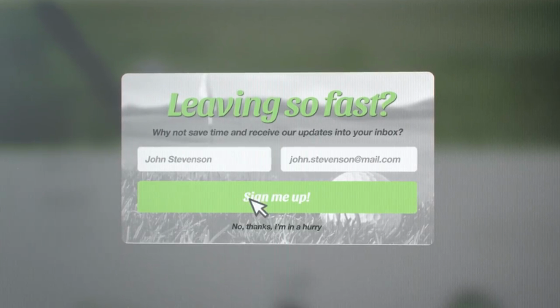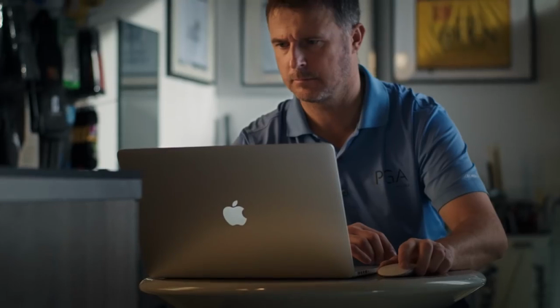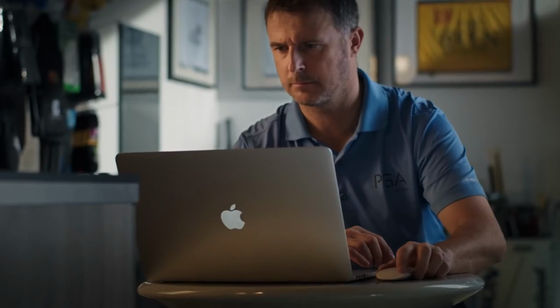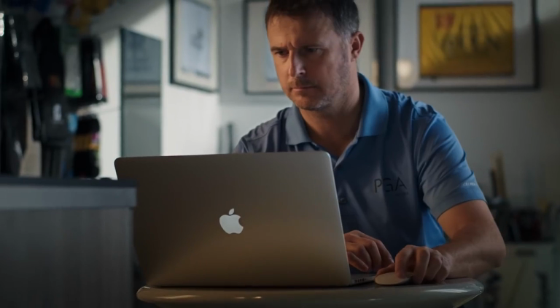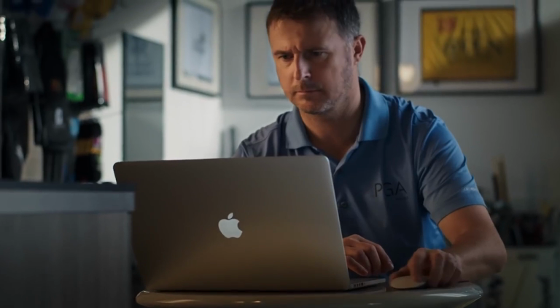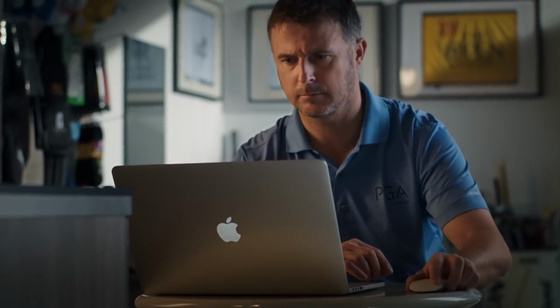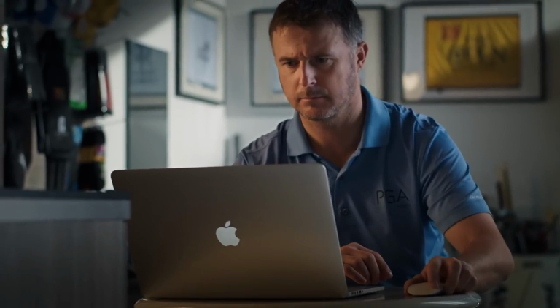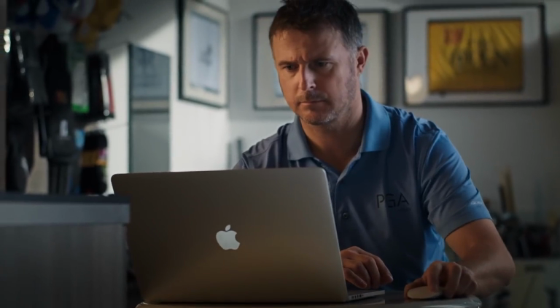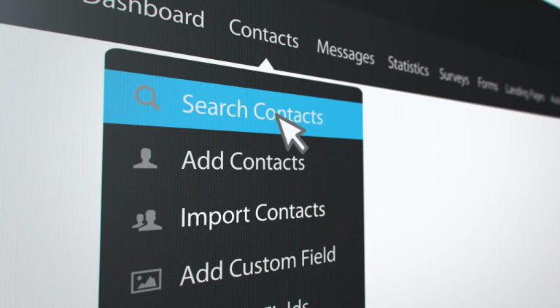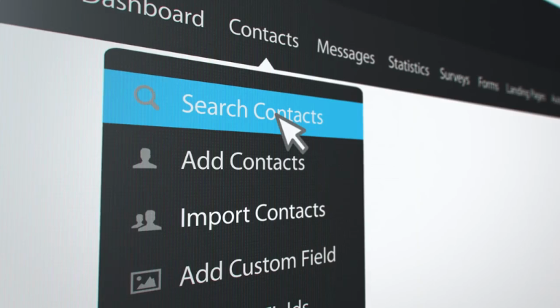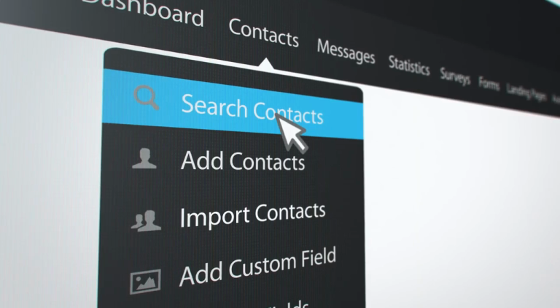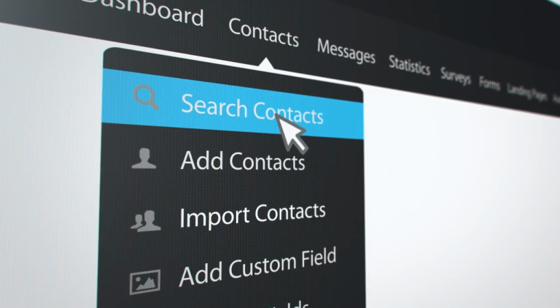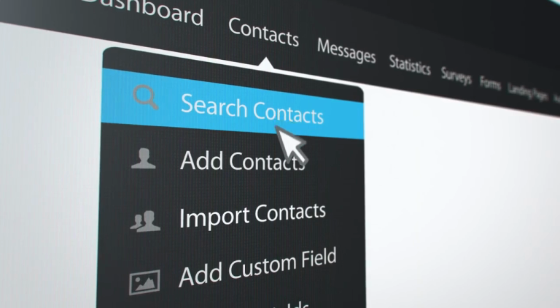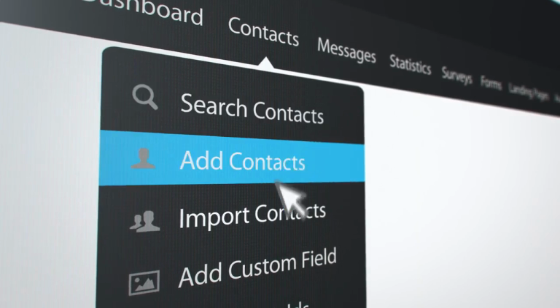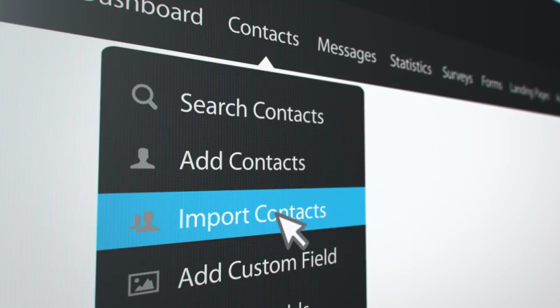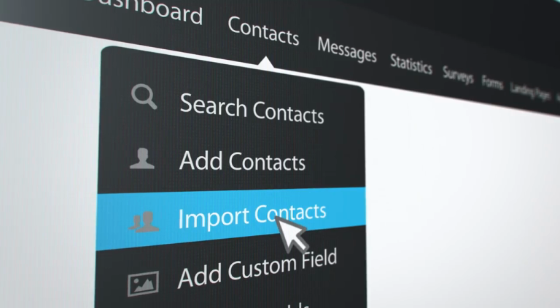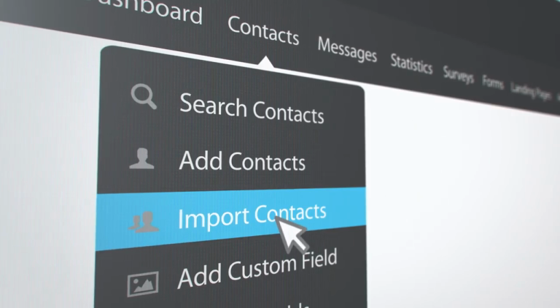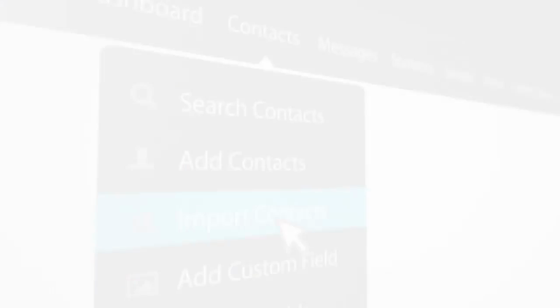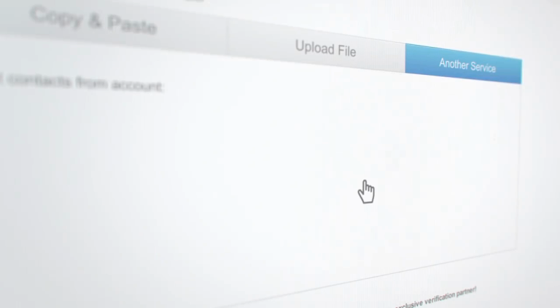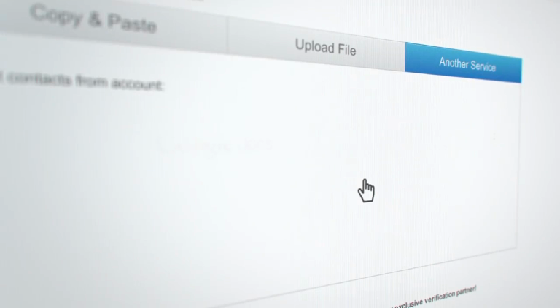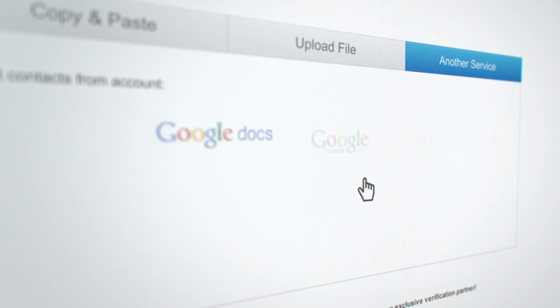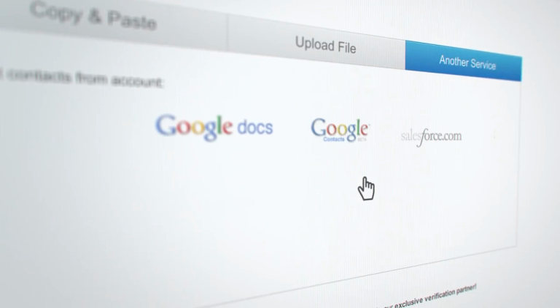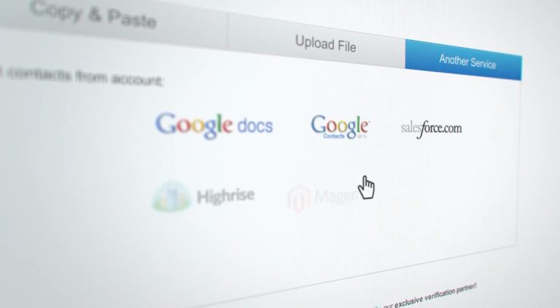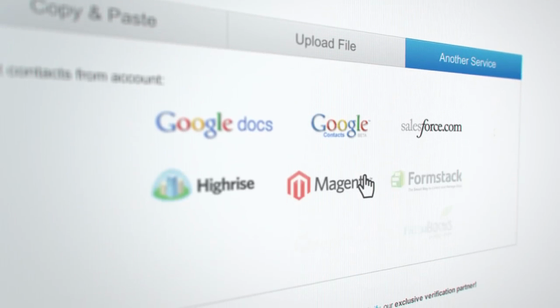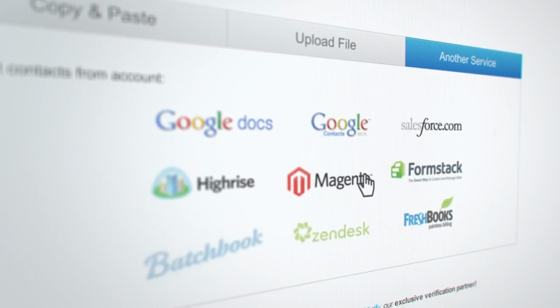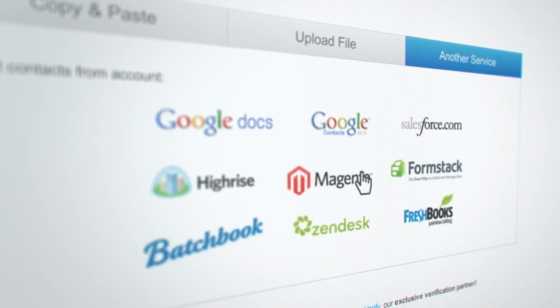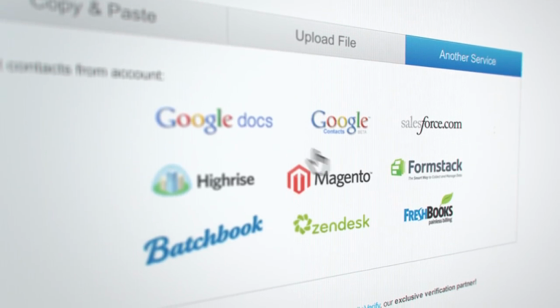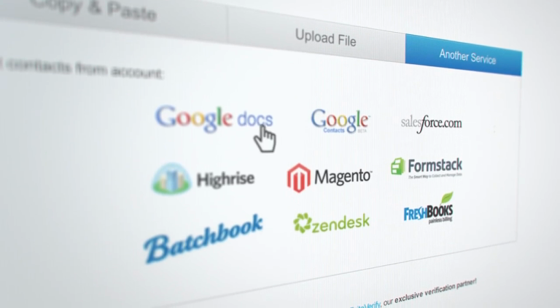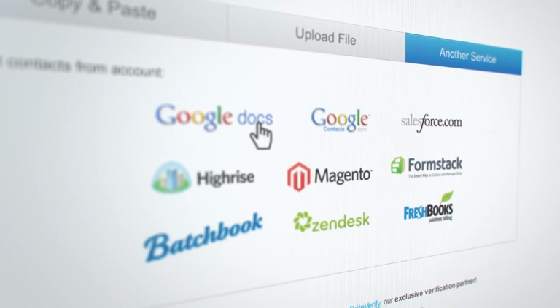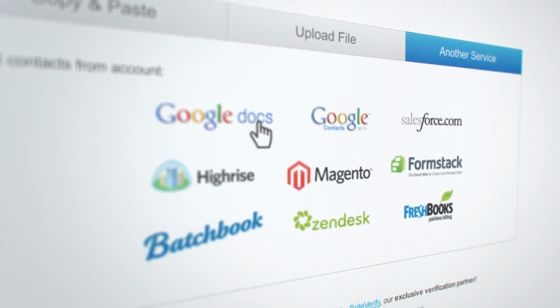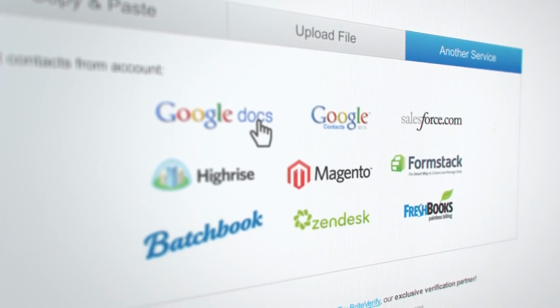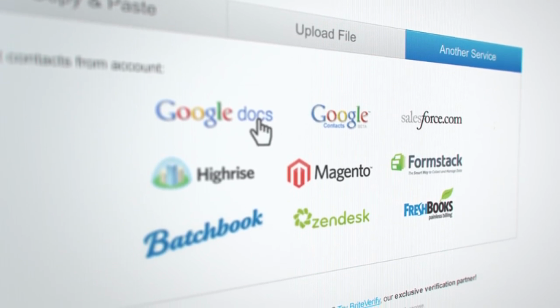Already have an email list? Import it with a few clicks, or import contacts from other services you already use.